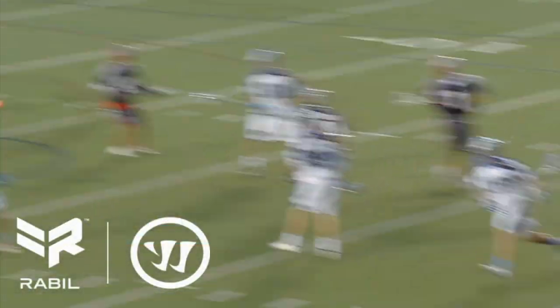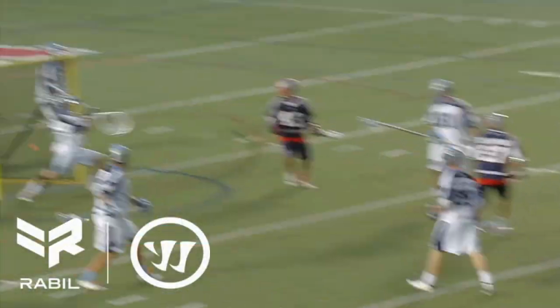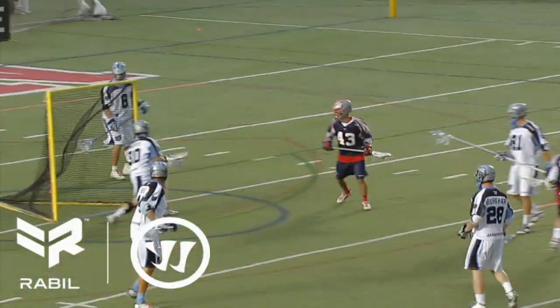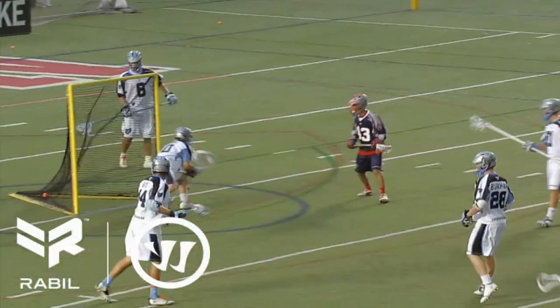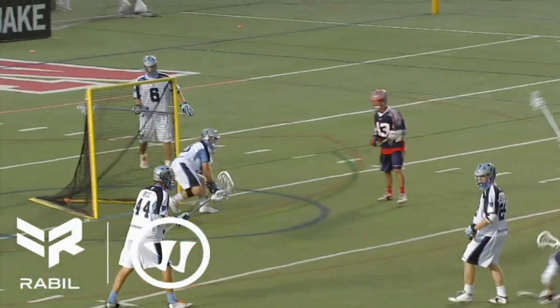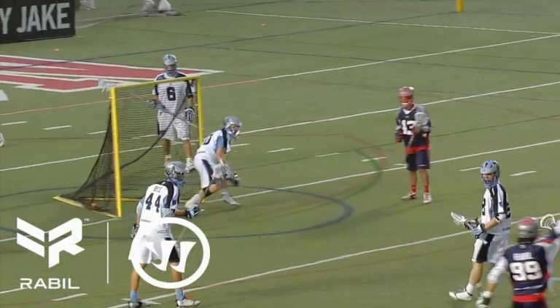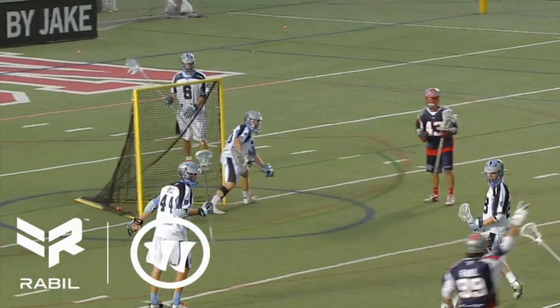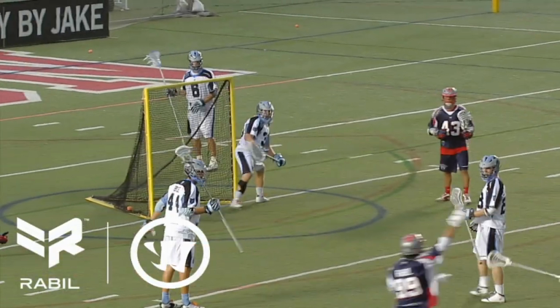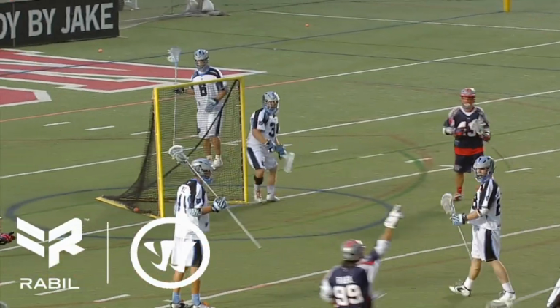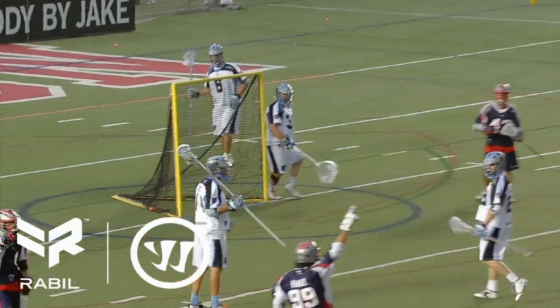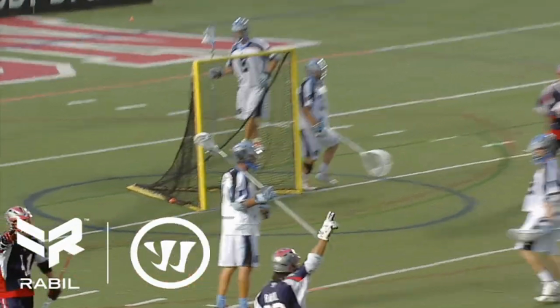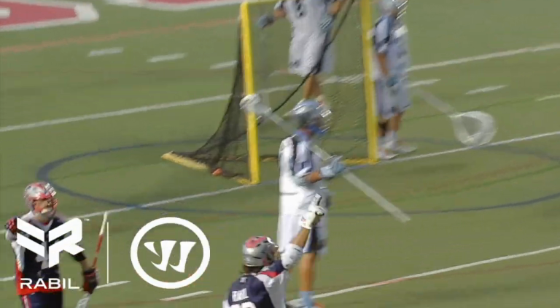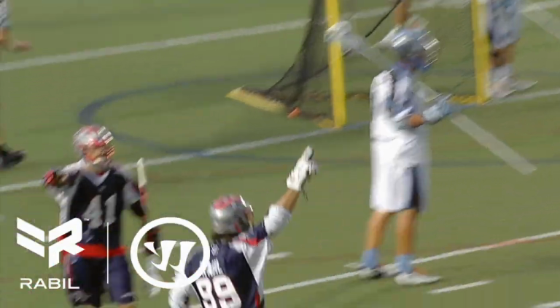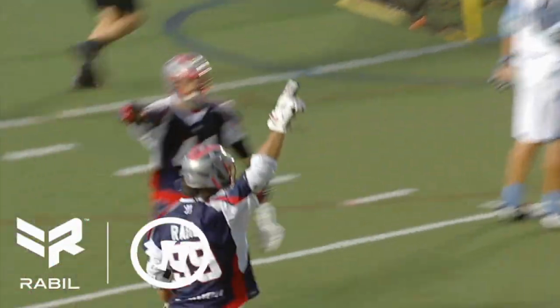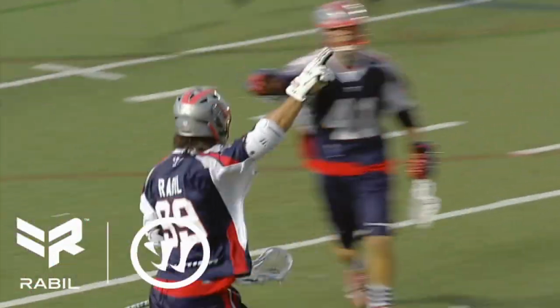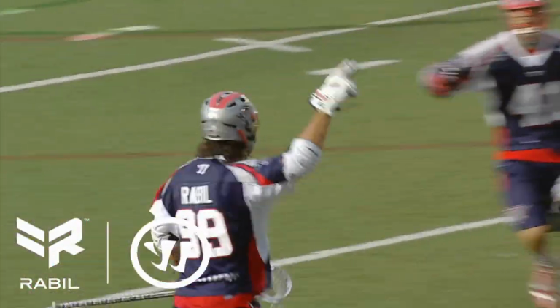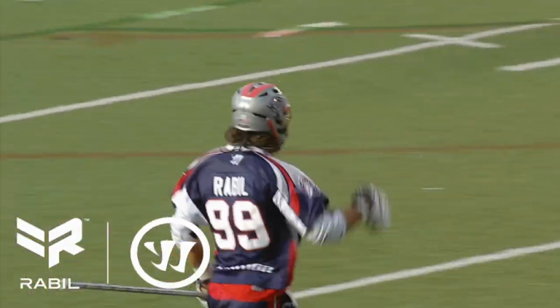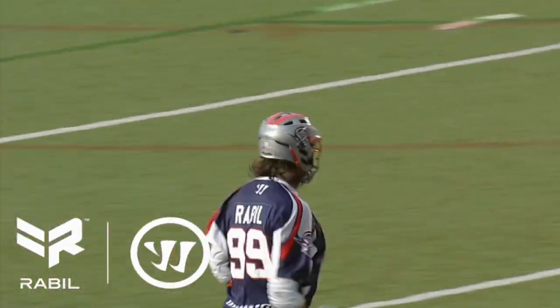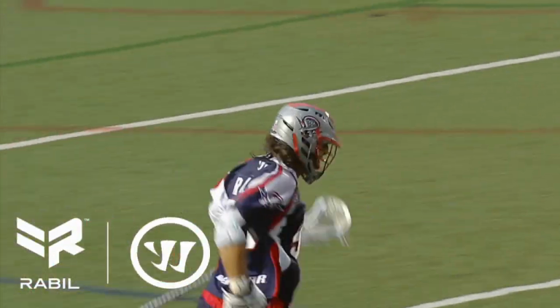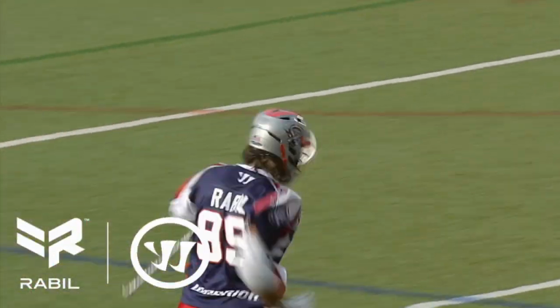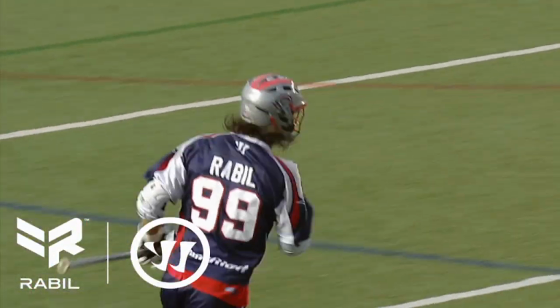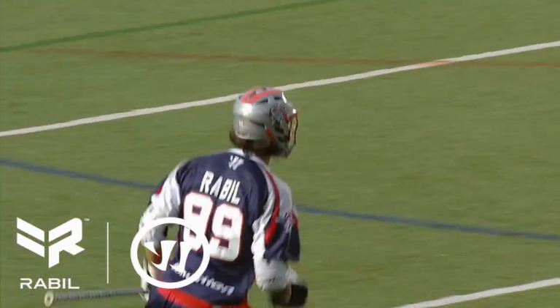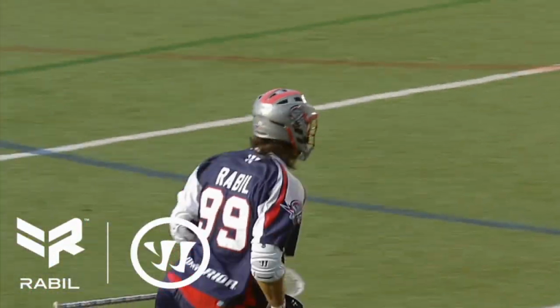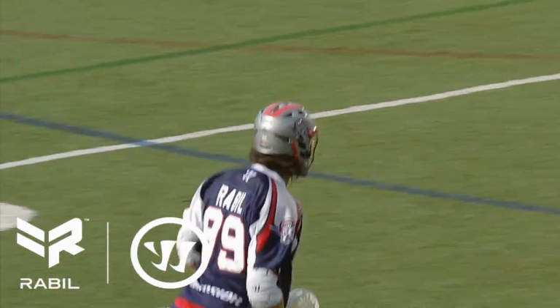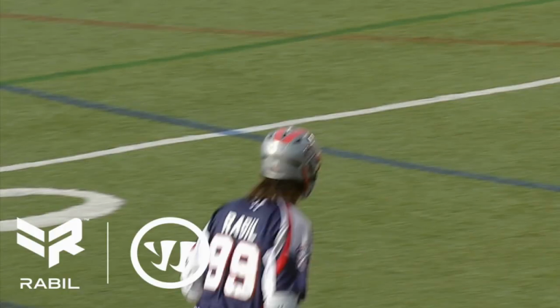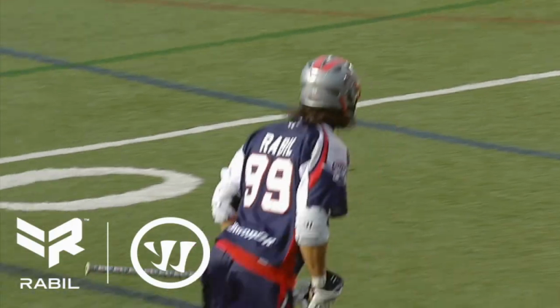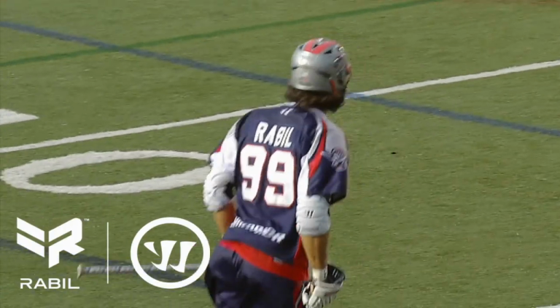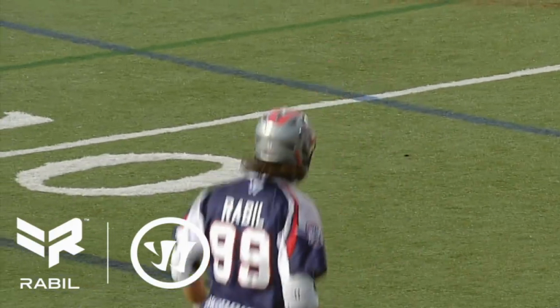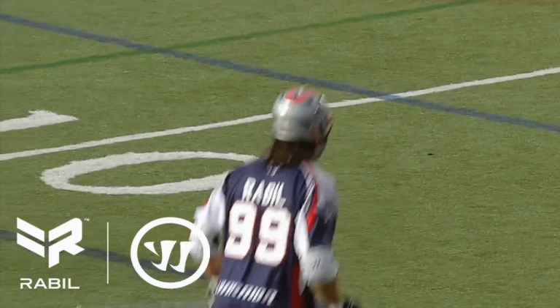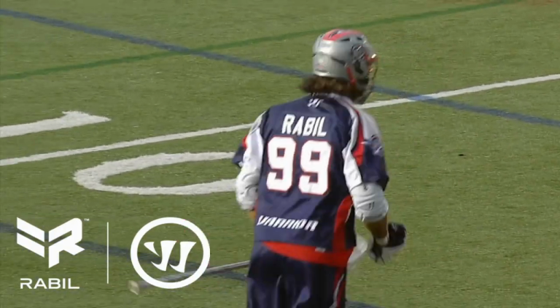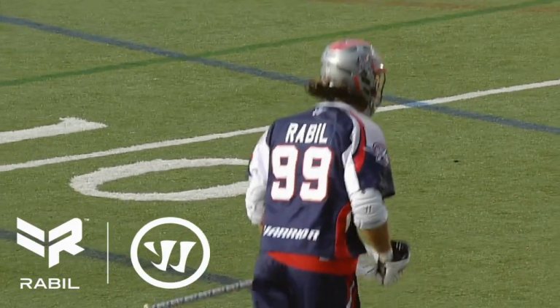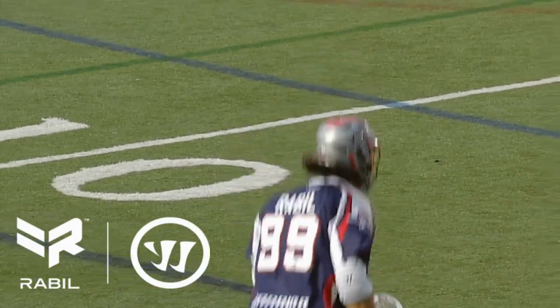Rabel scores! A two point bomb for Rabel!